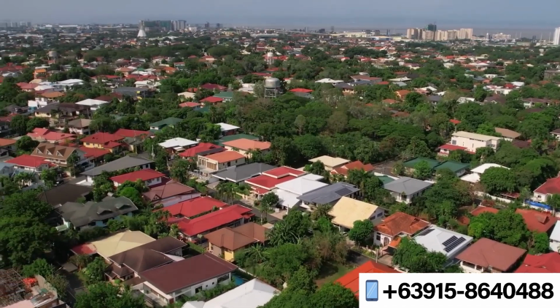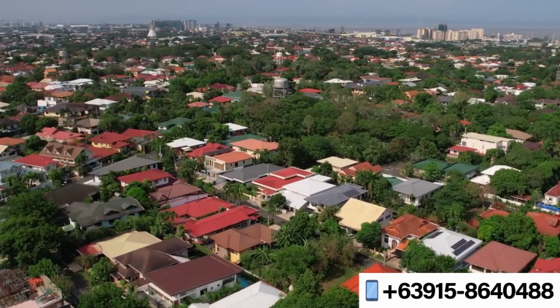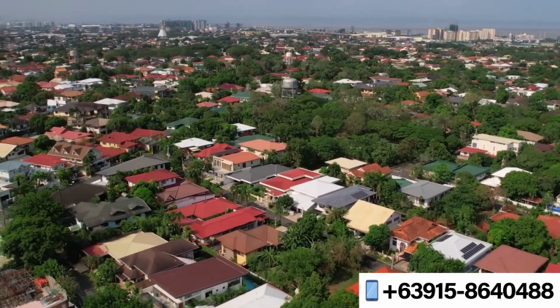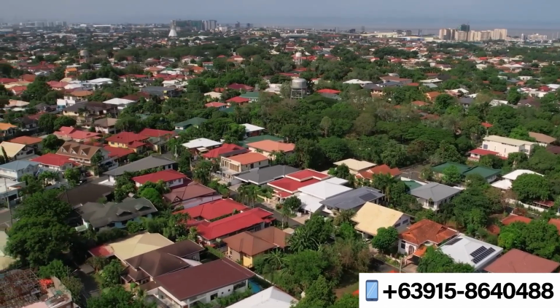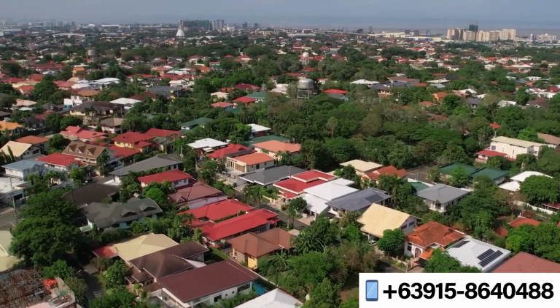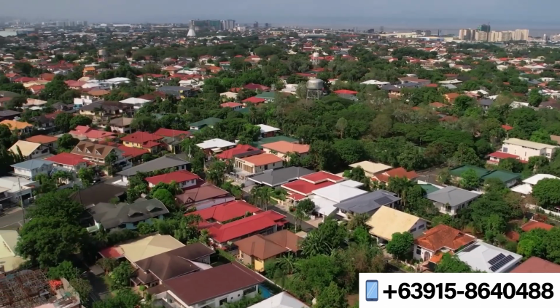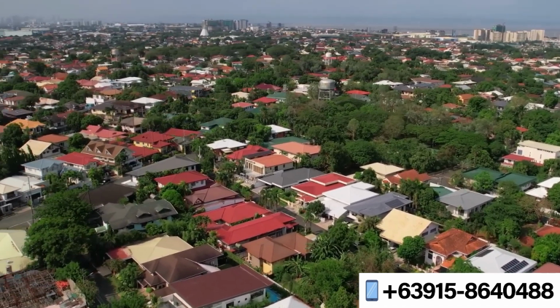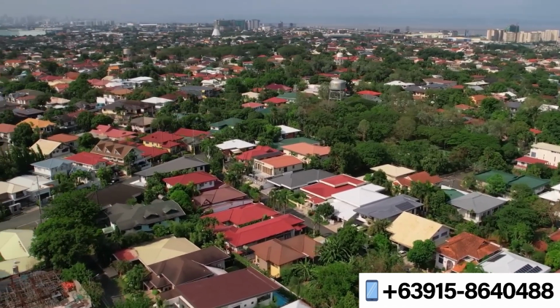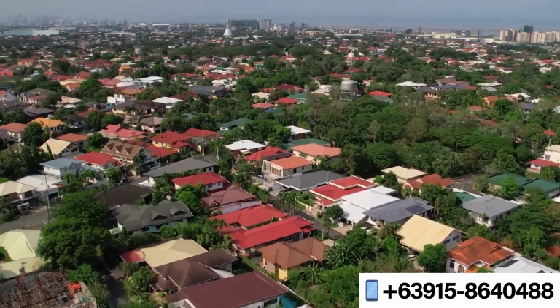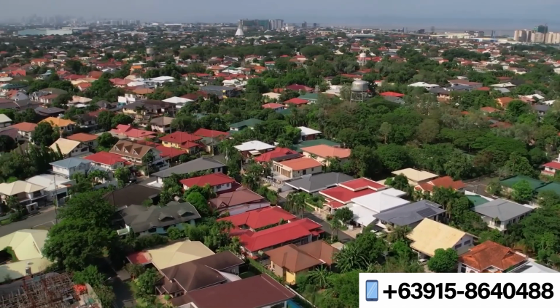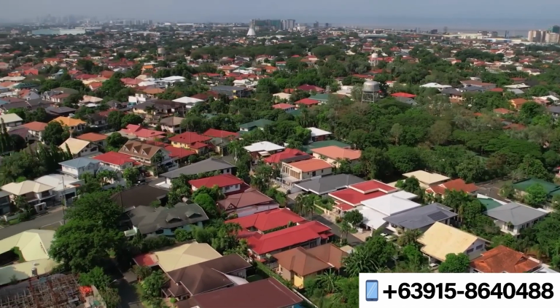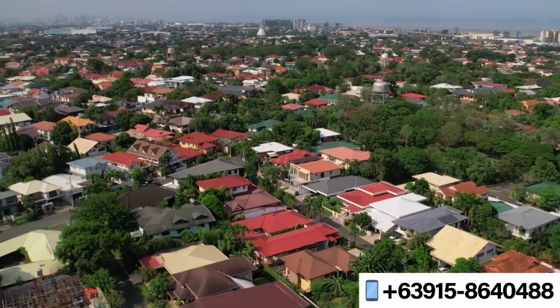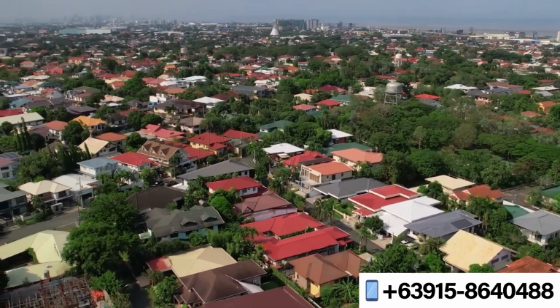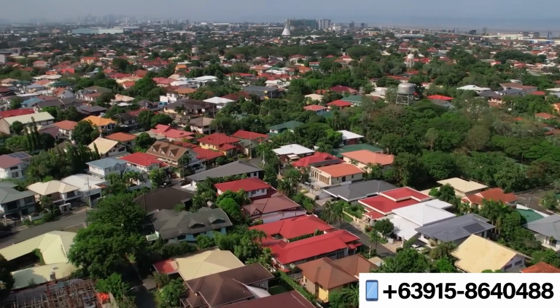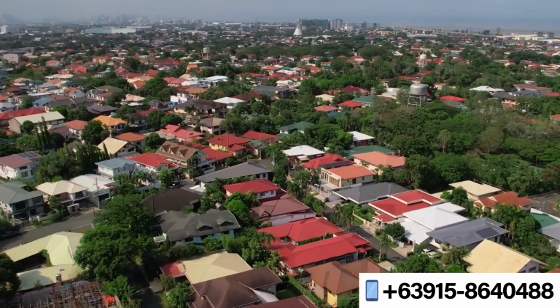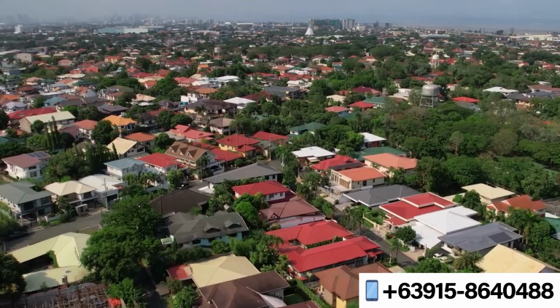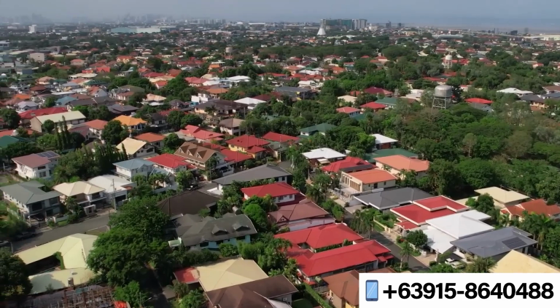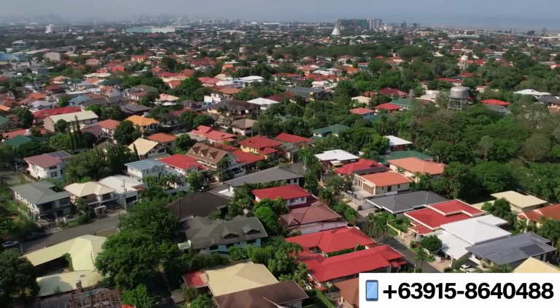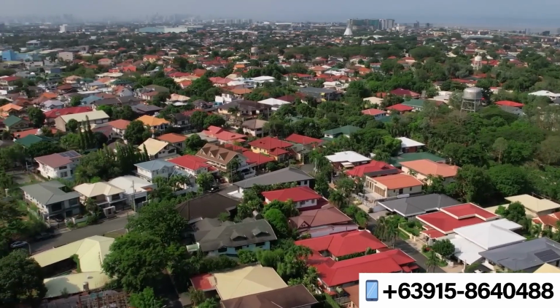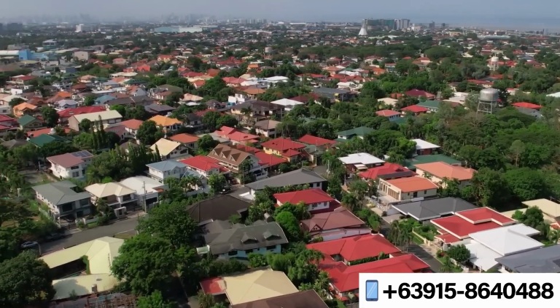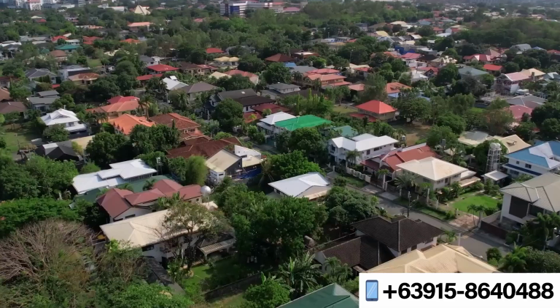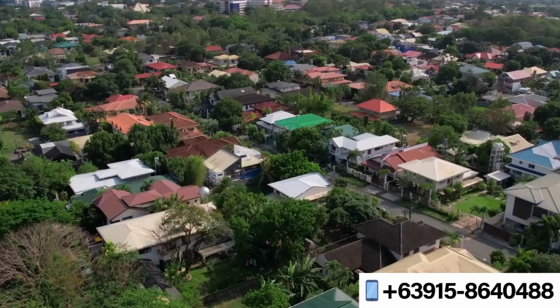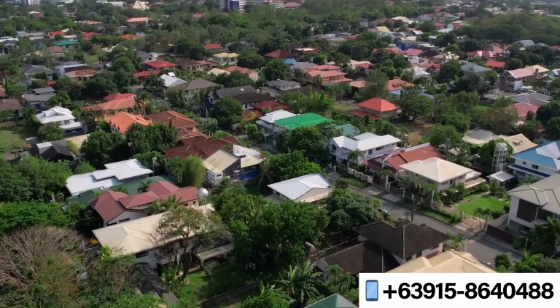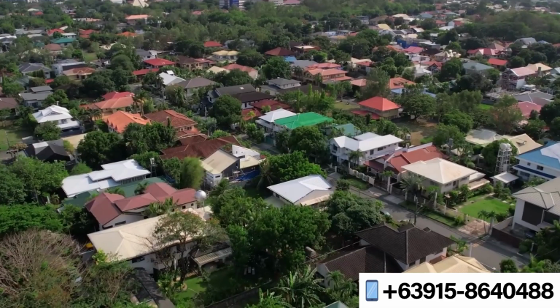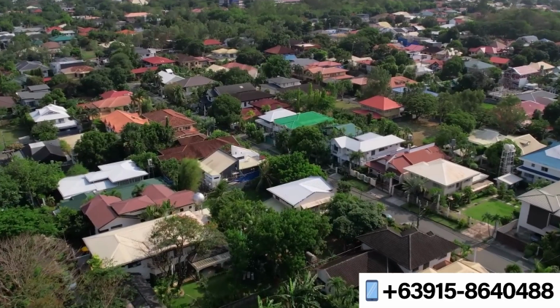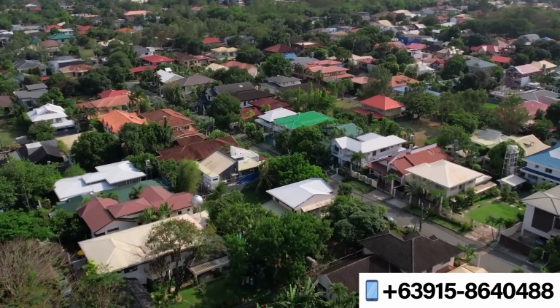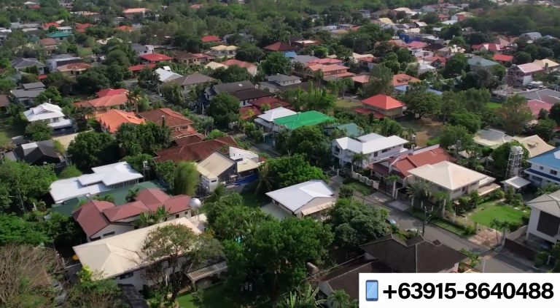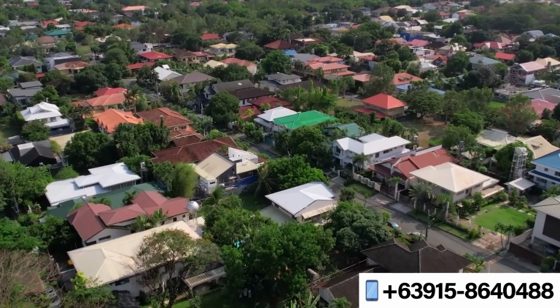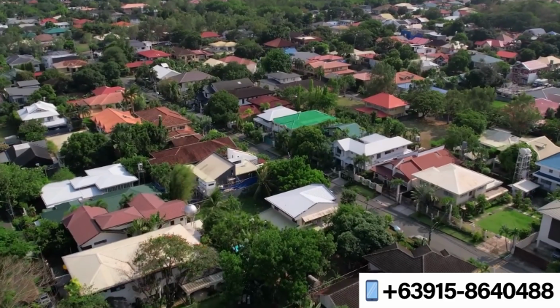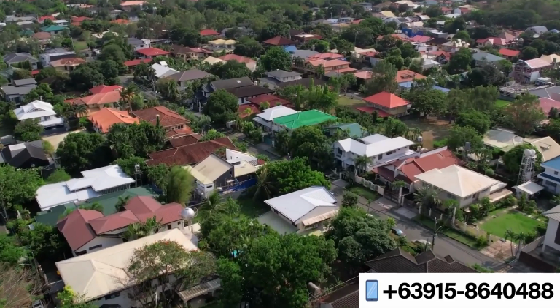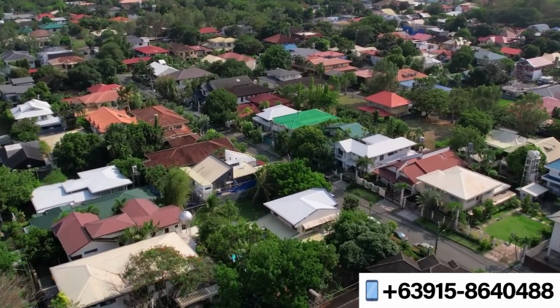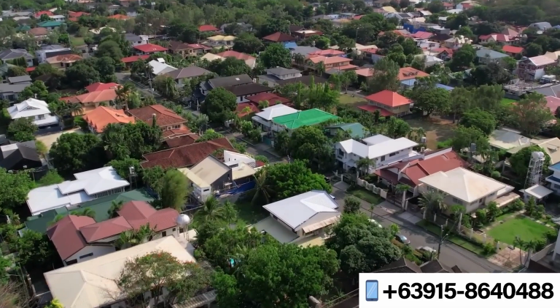Known for its wide and tree-lined streets, beautifully landscaped parks and gardens, and luxurious homes.